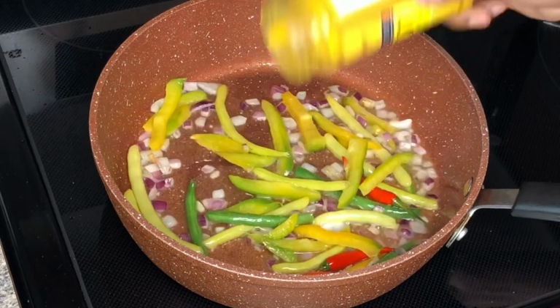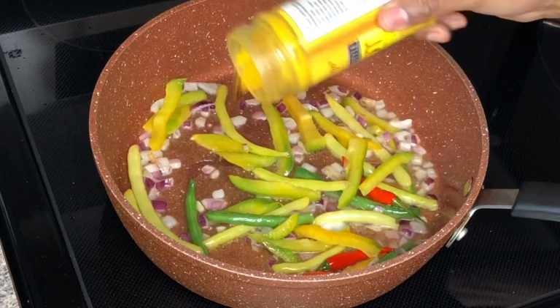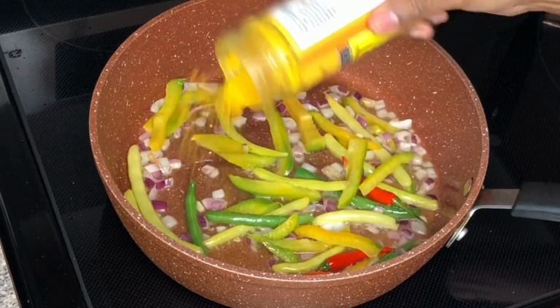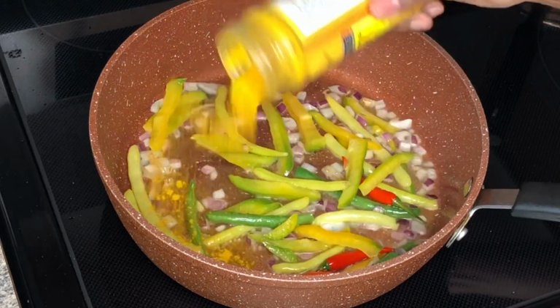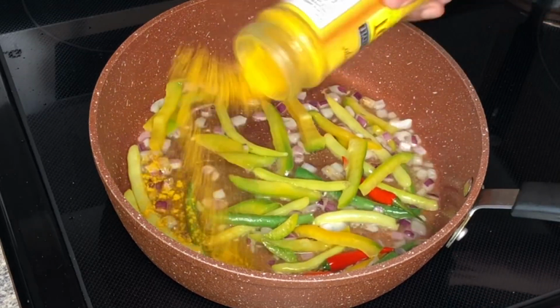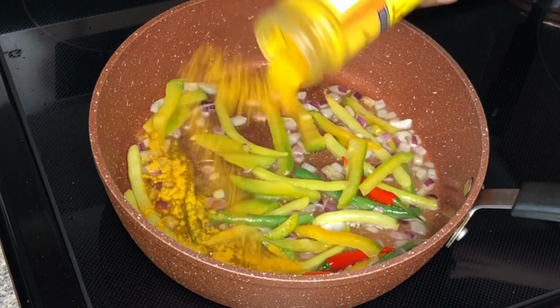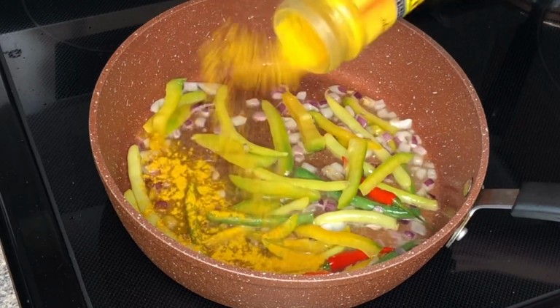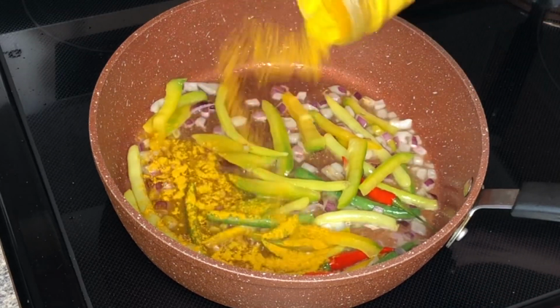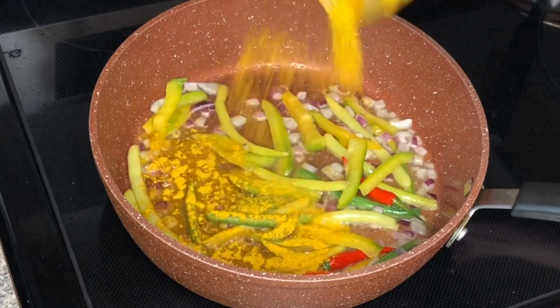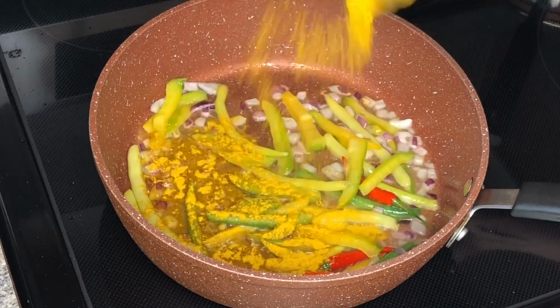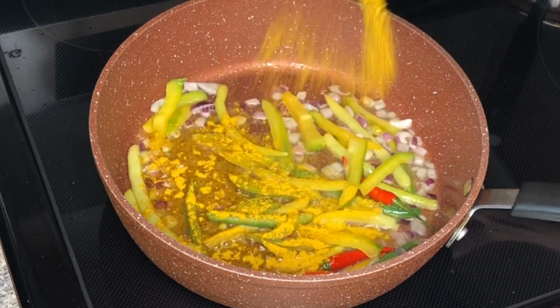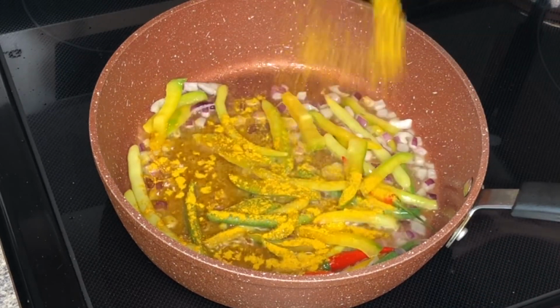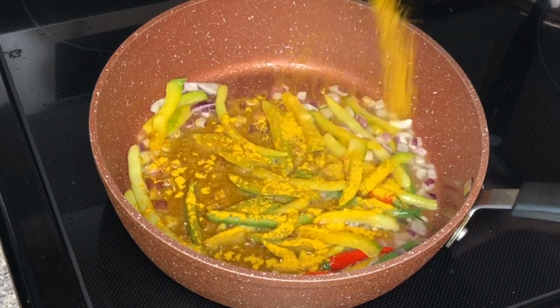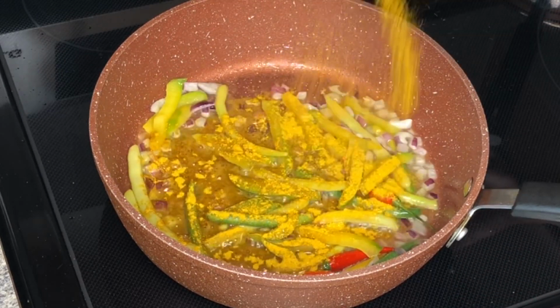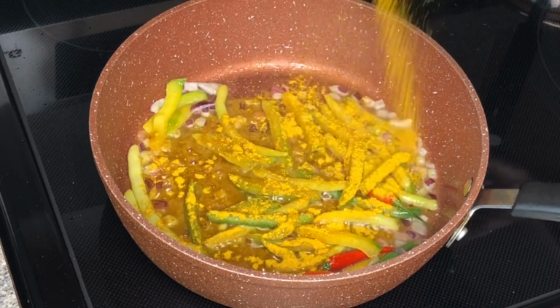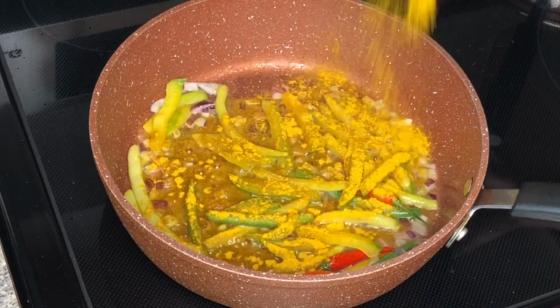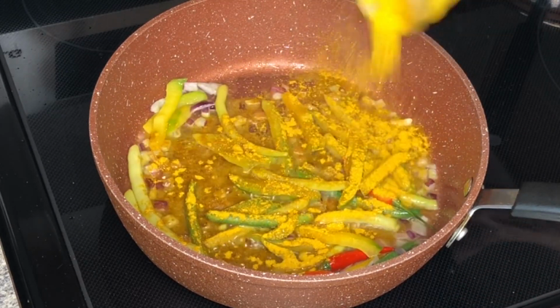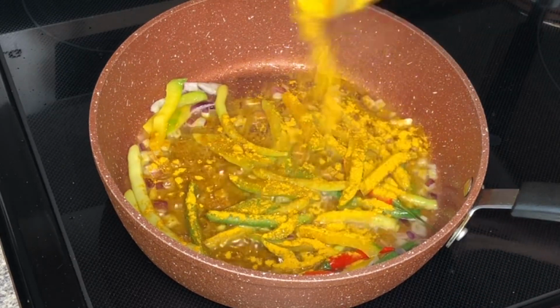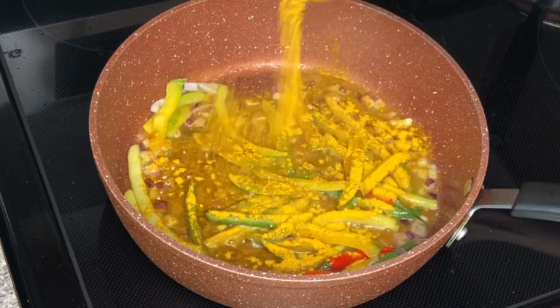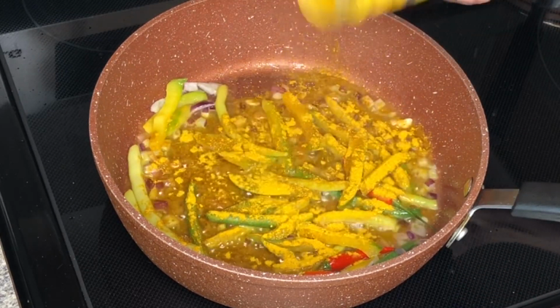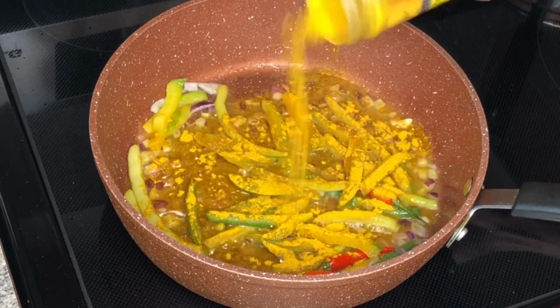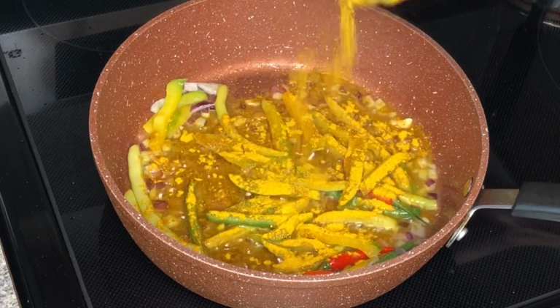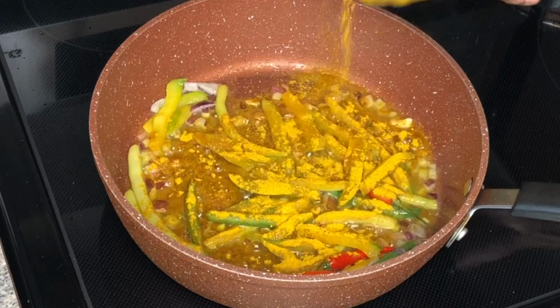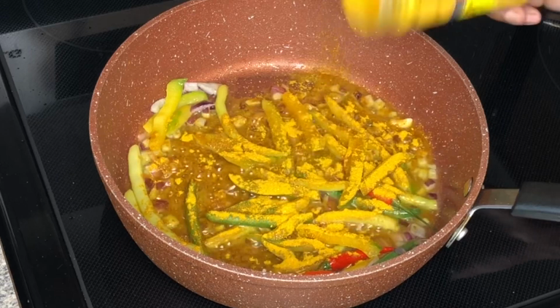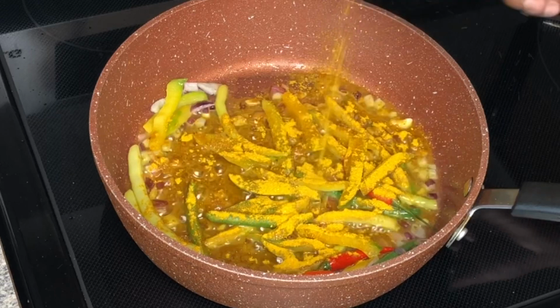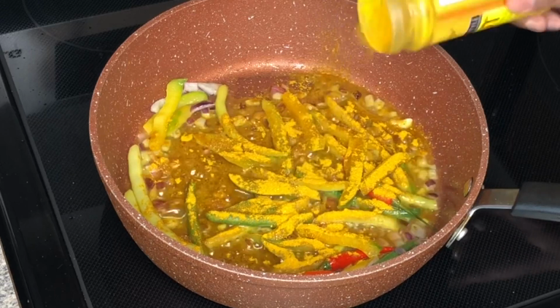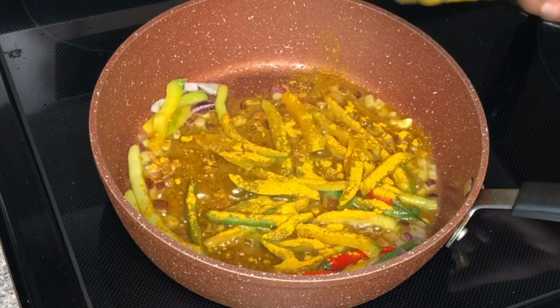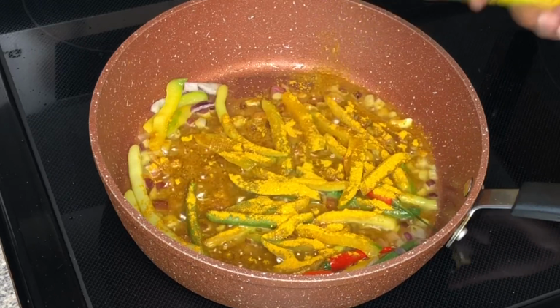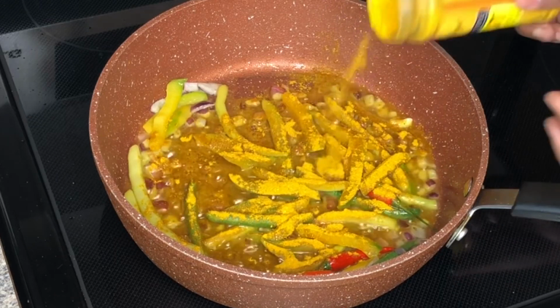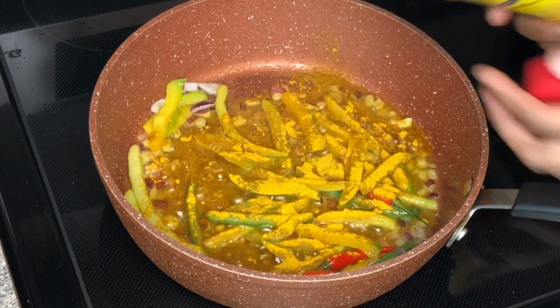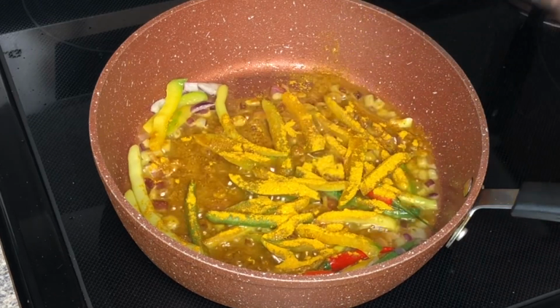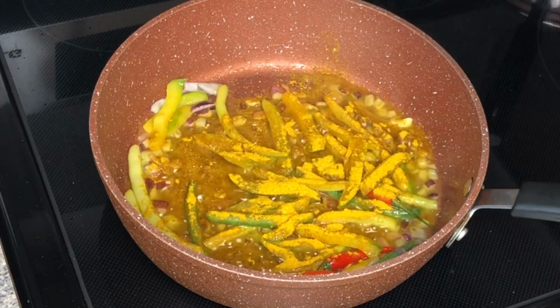Now it's time to add my curry powder — this is about a tablespoon of curry powder, guys.